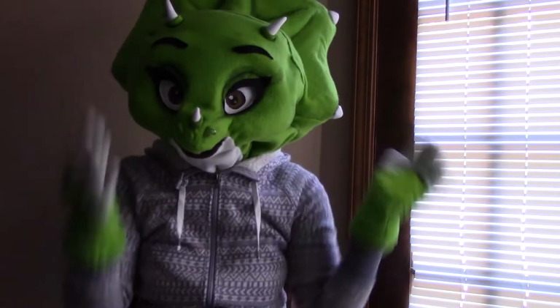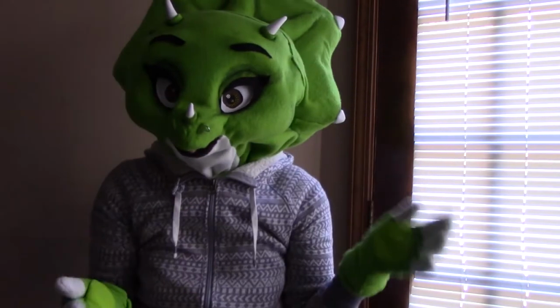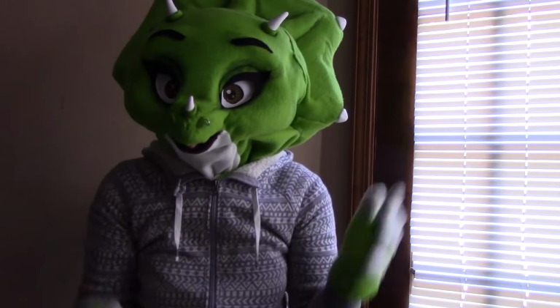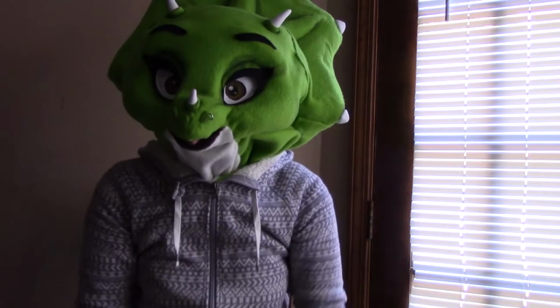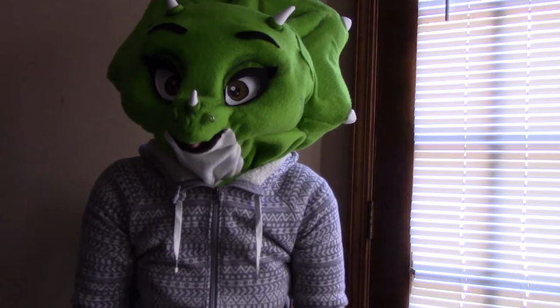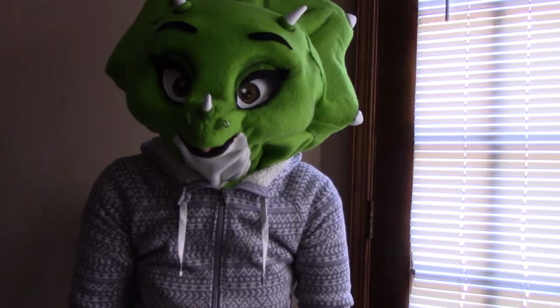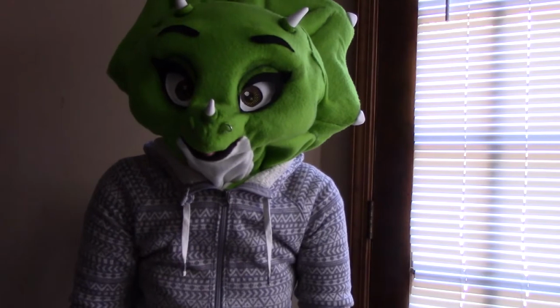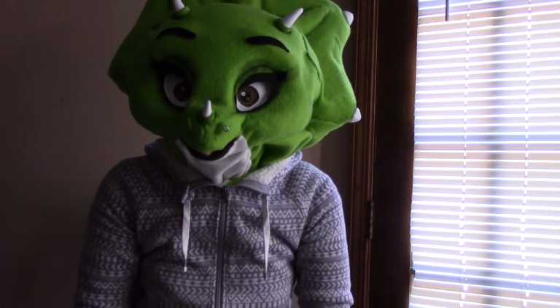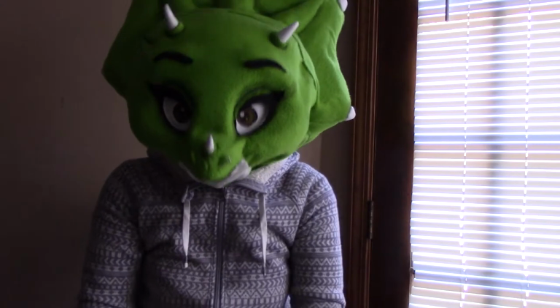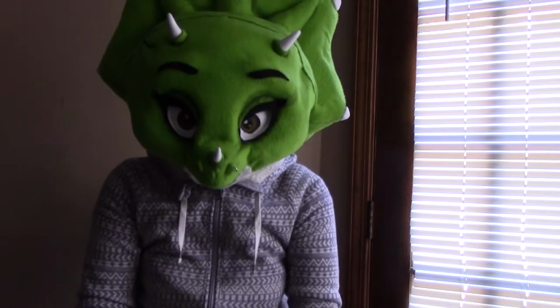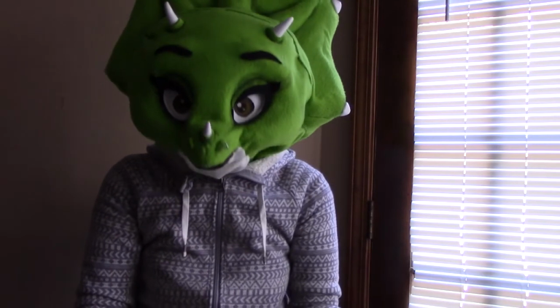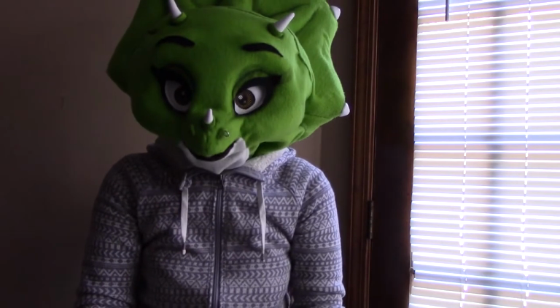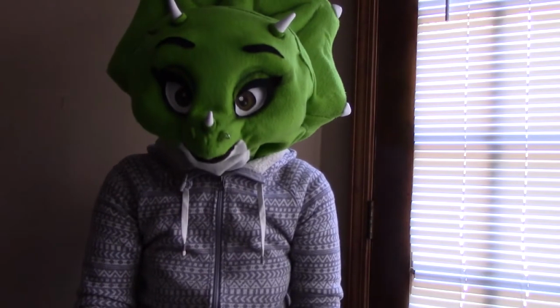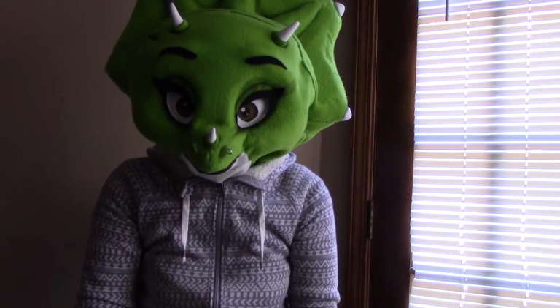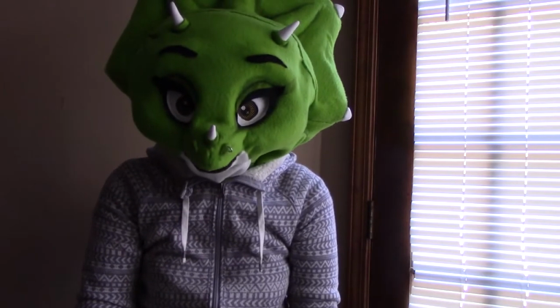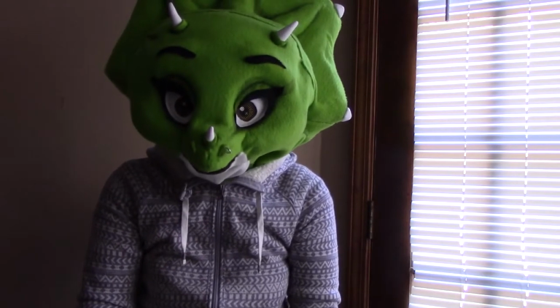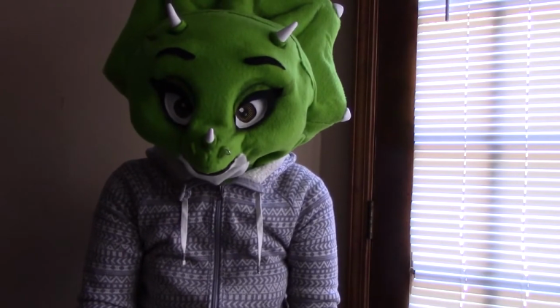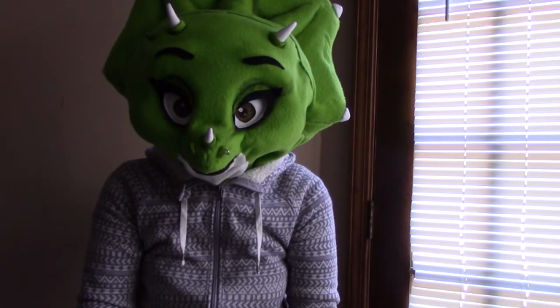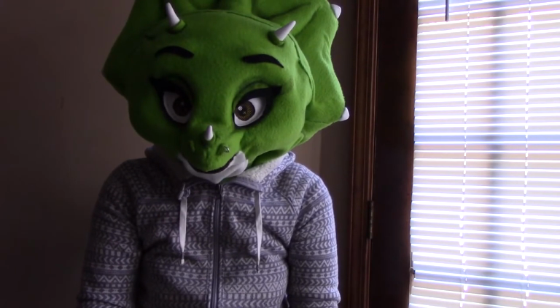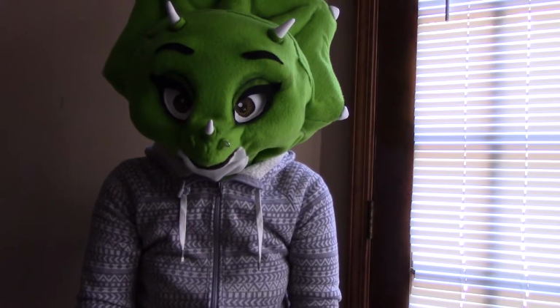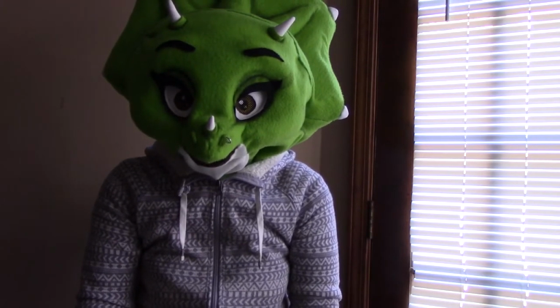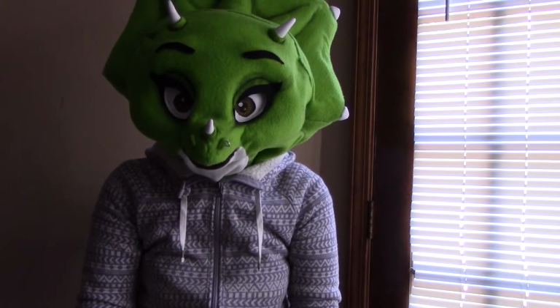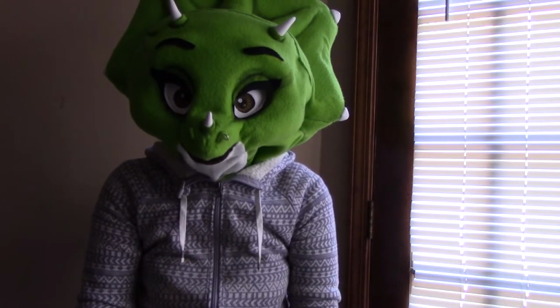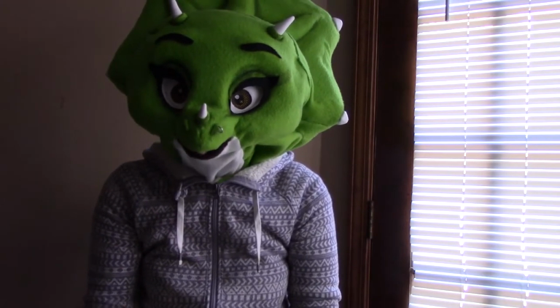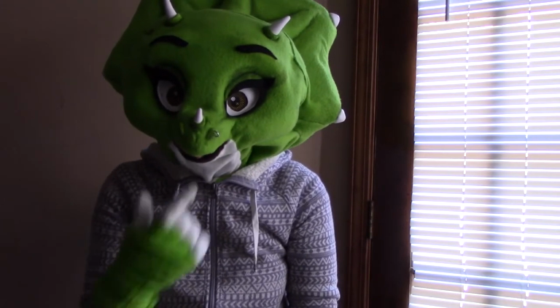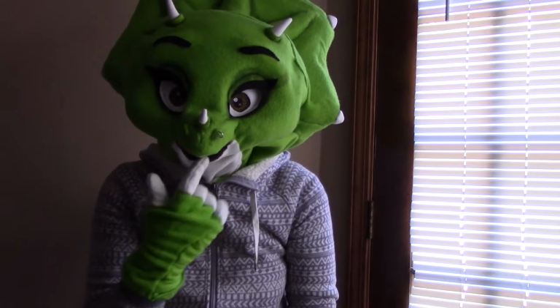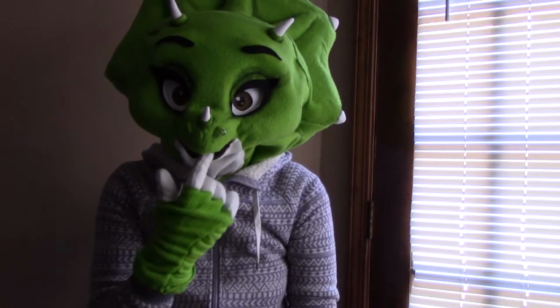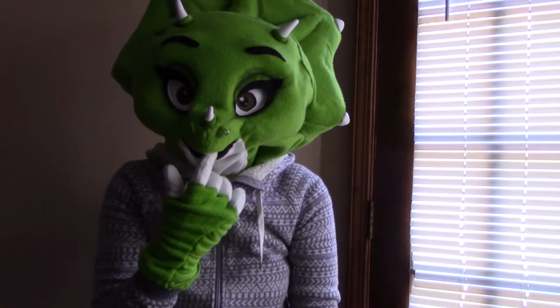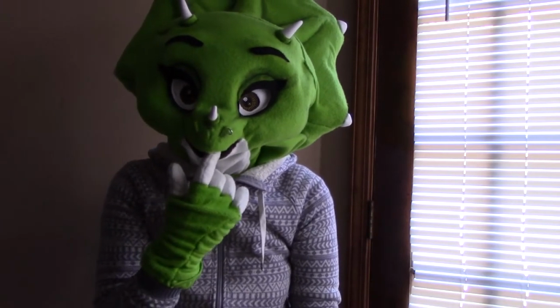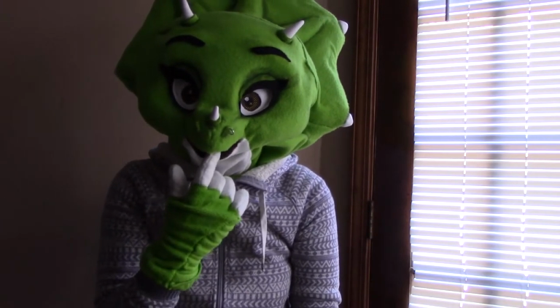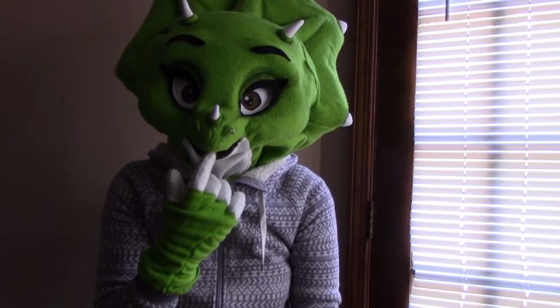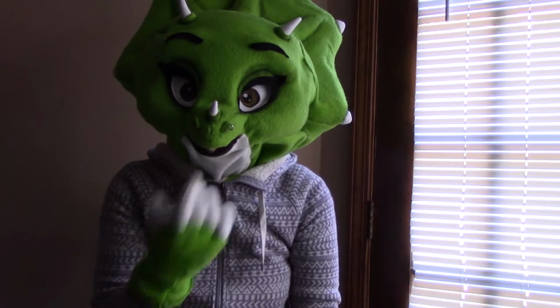It's so exhausting talking in this thing because the mouth is just so small. I can't breathe.